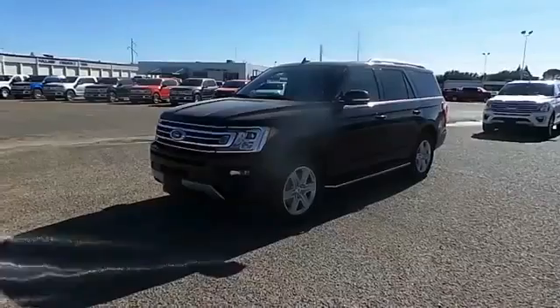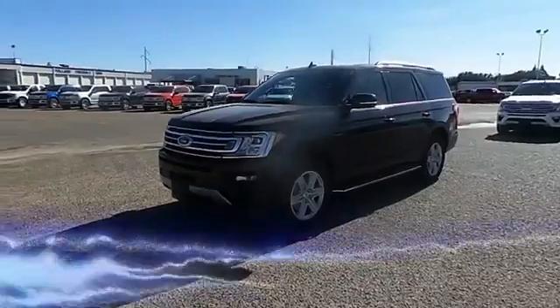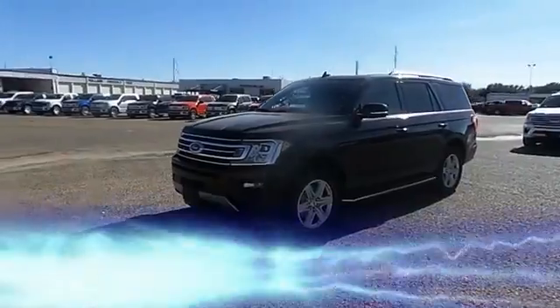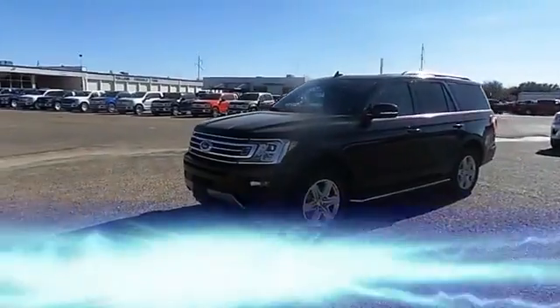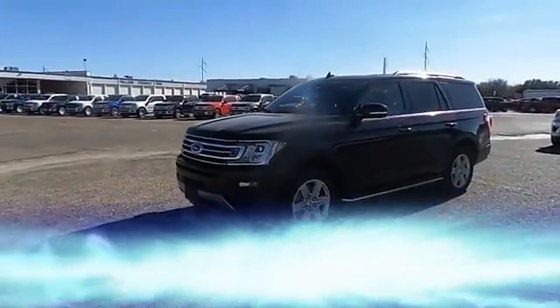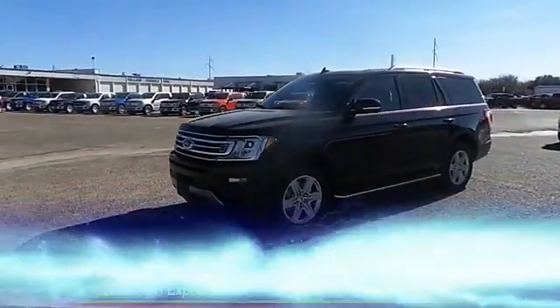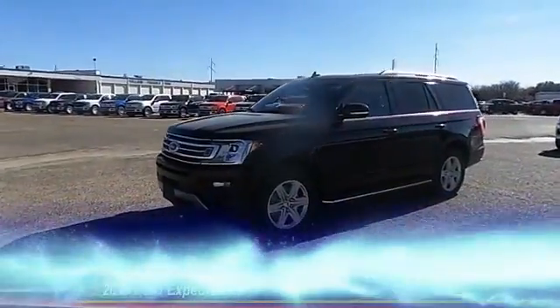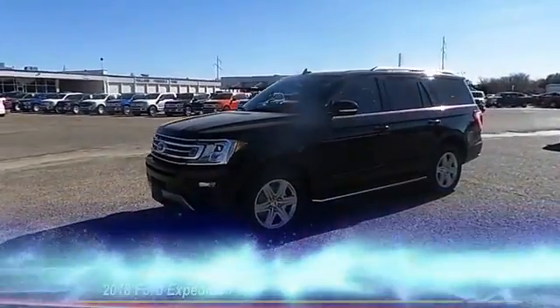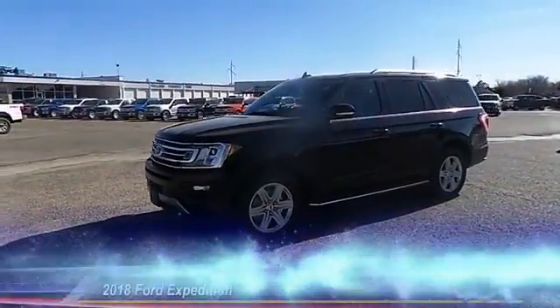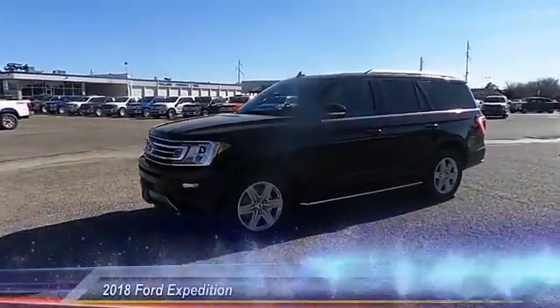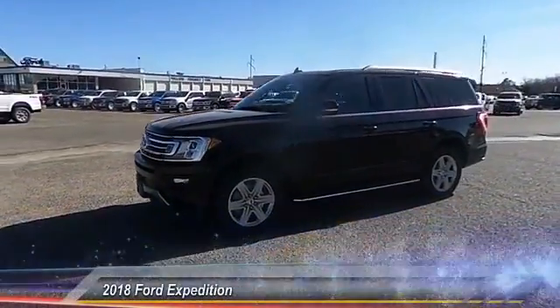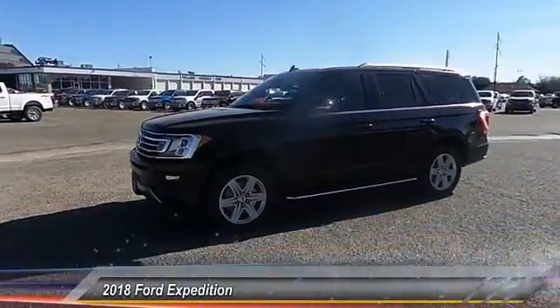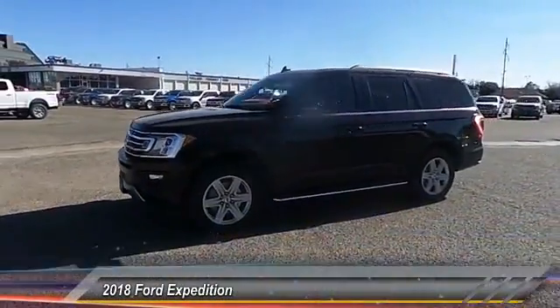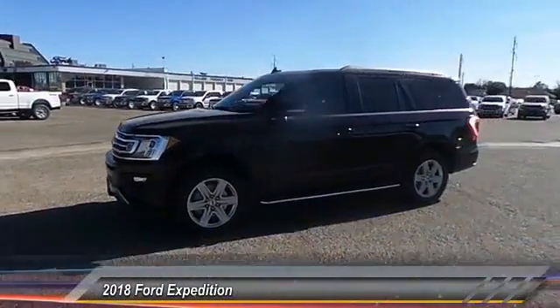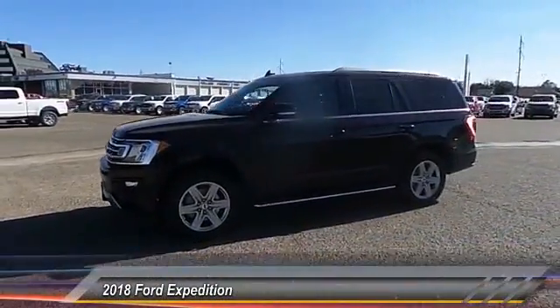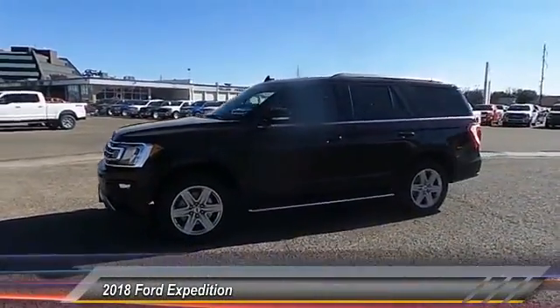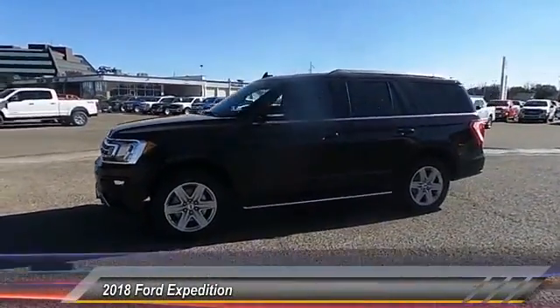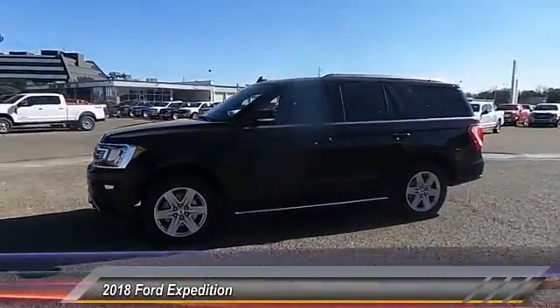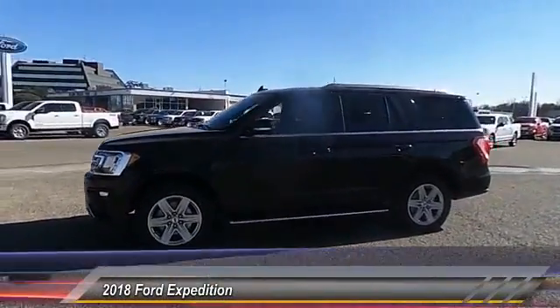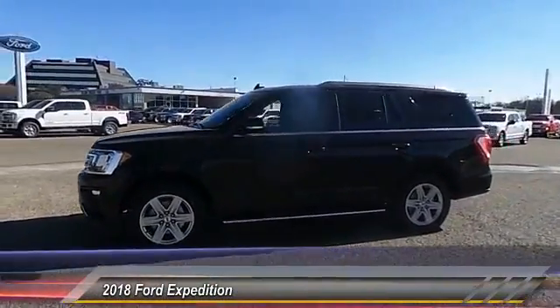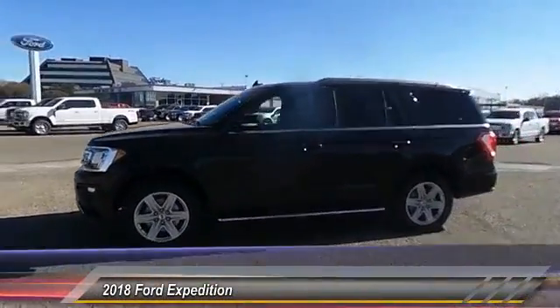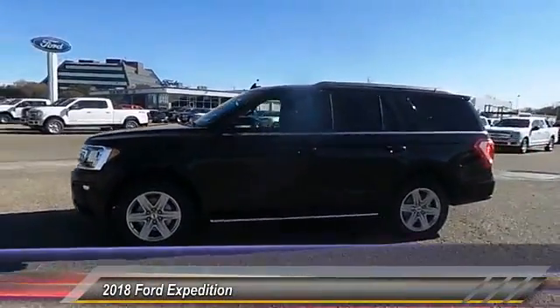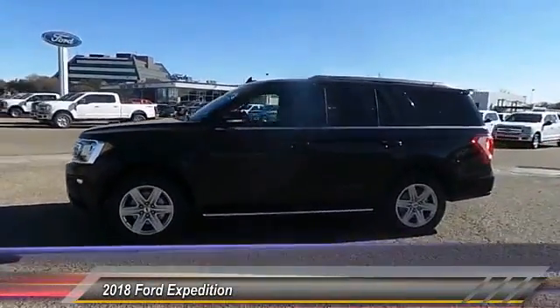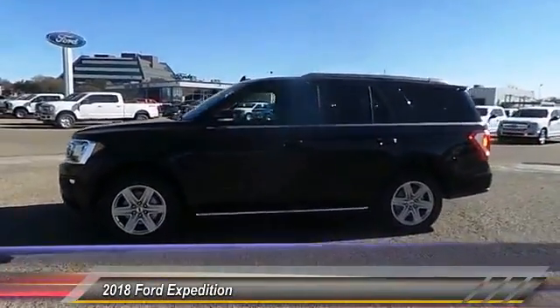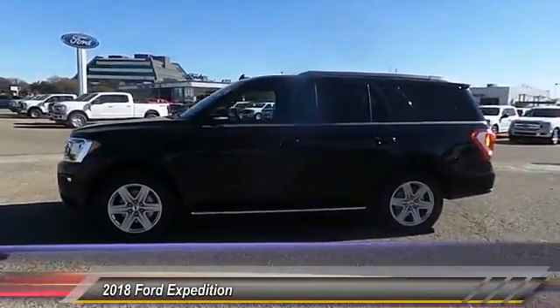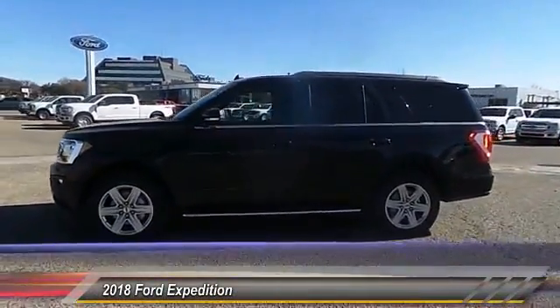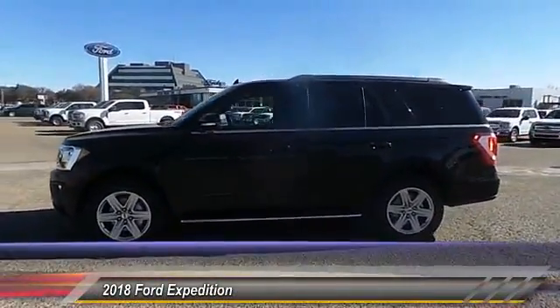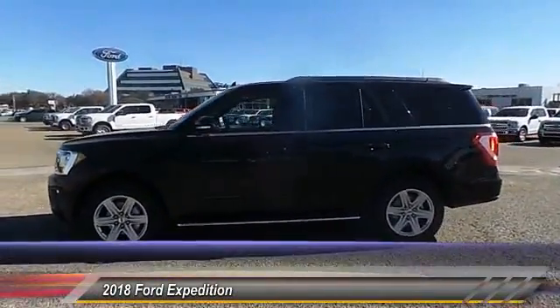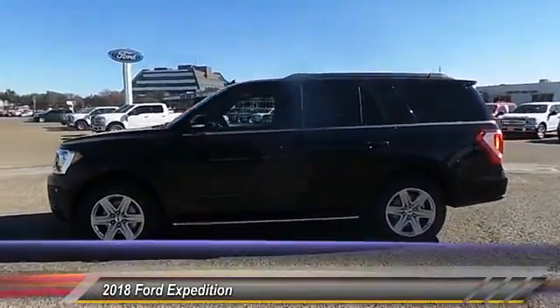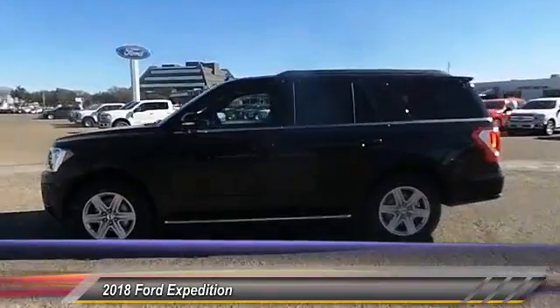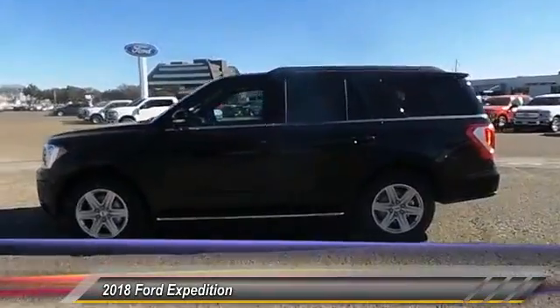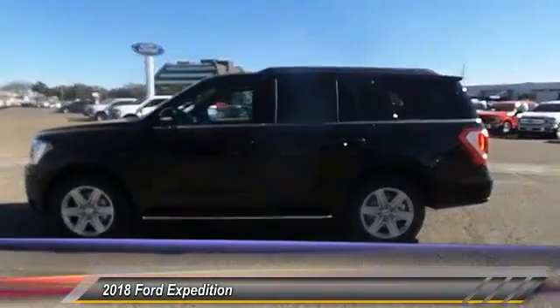The 2018 Expedition. Powerful, controlled, resourceful. Expedition.